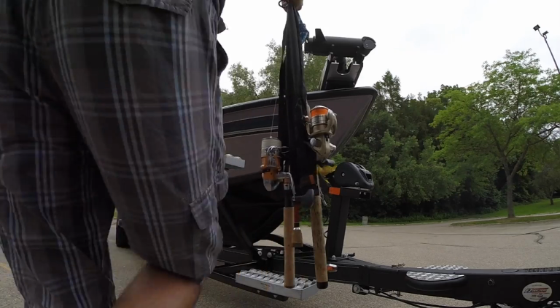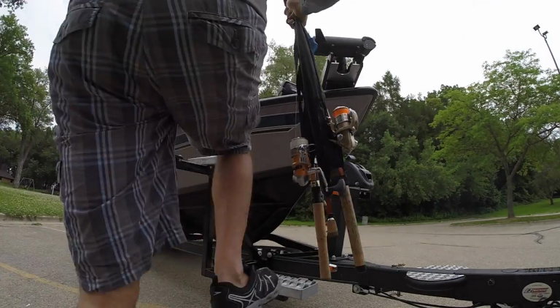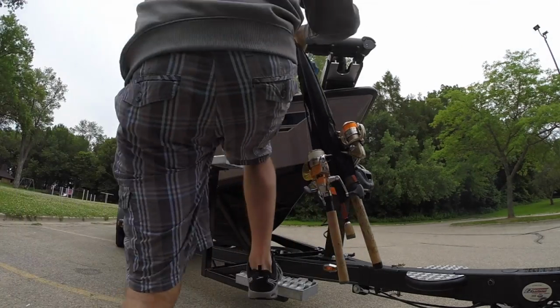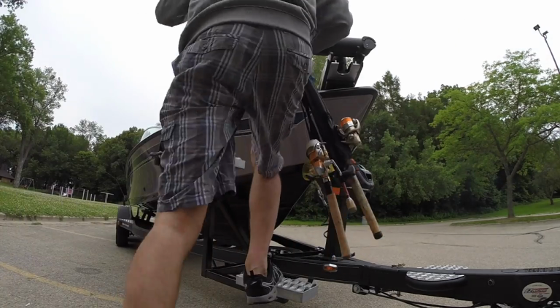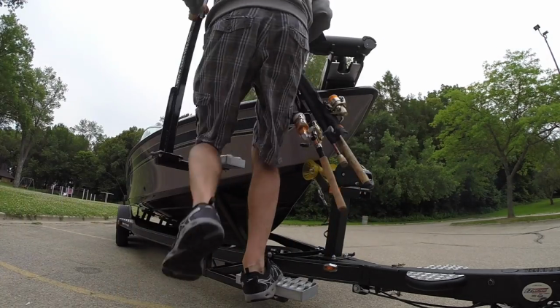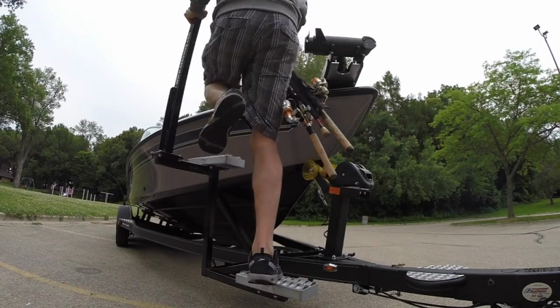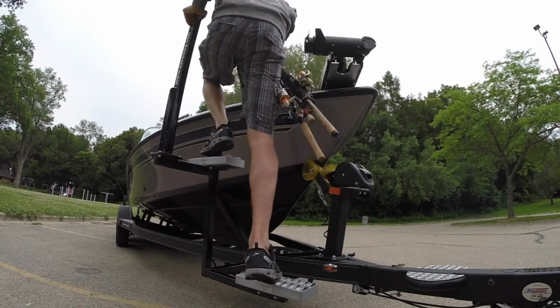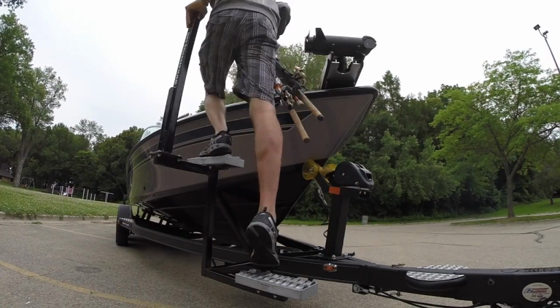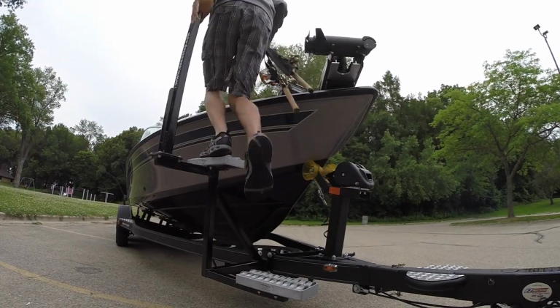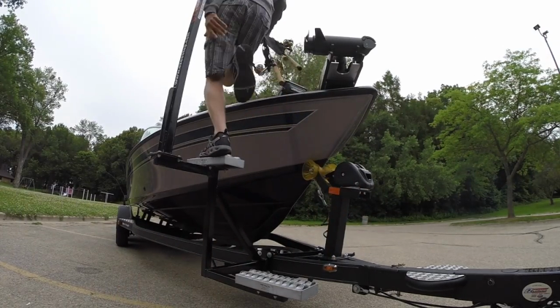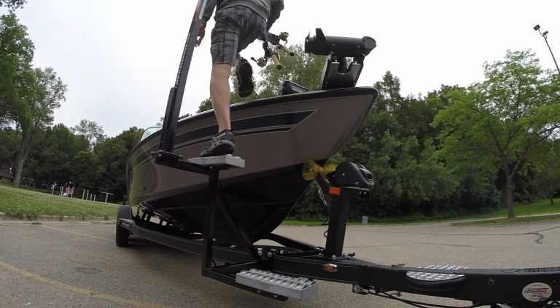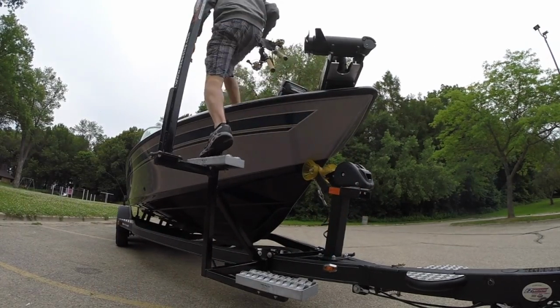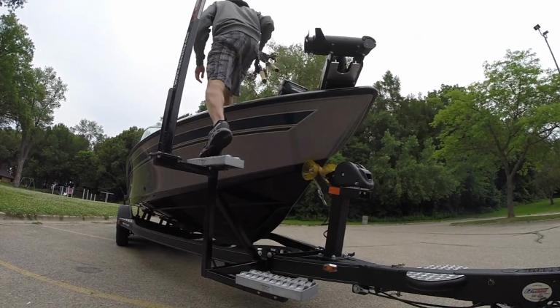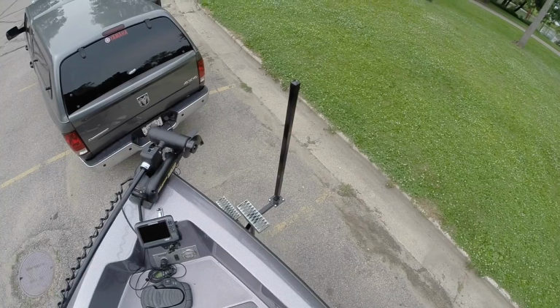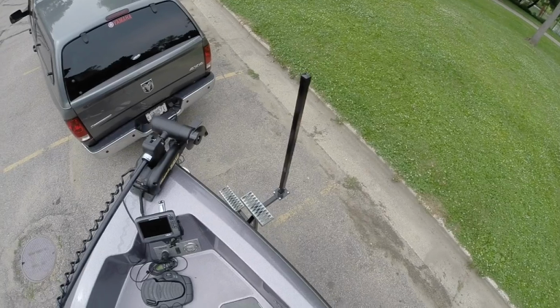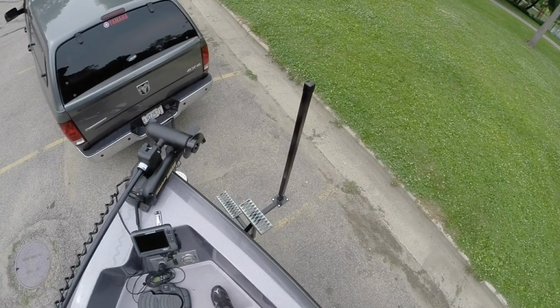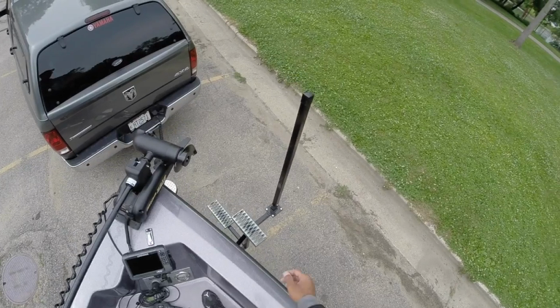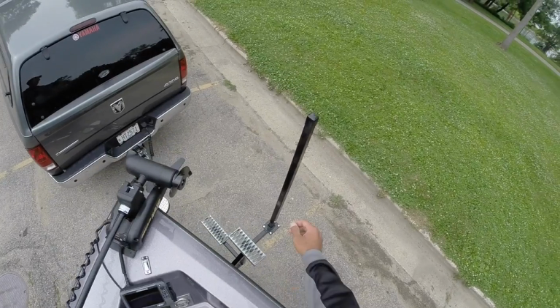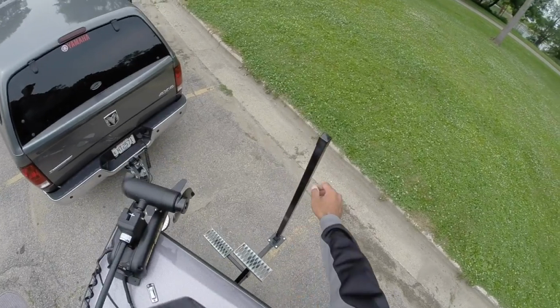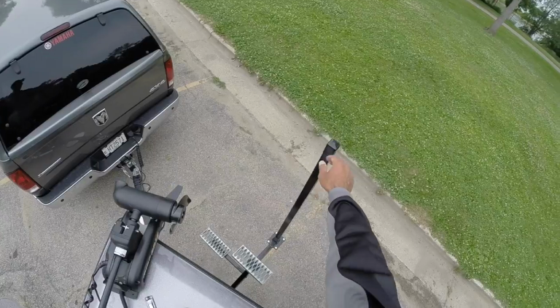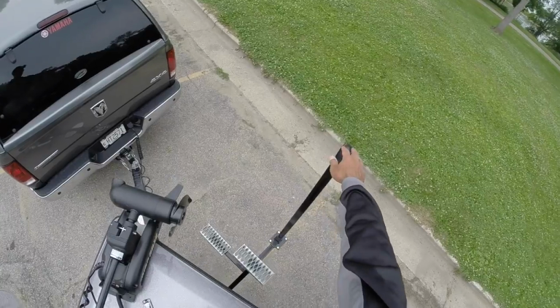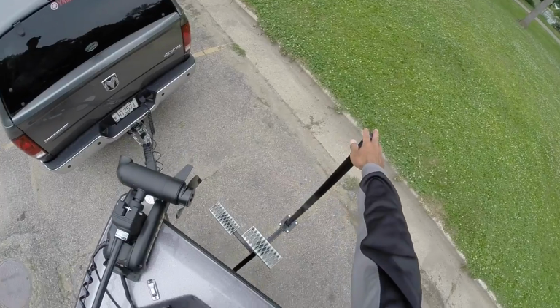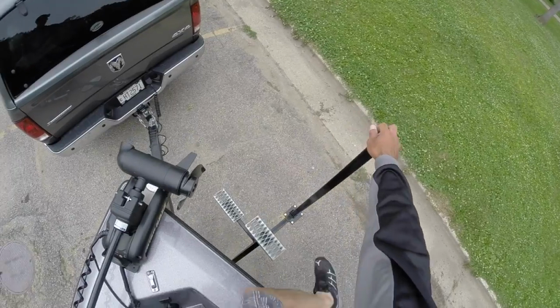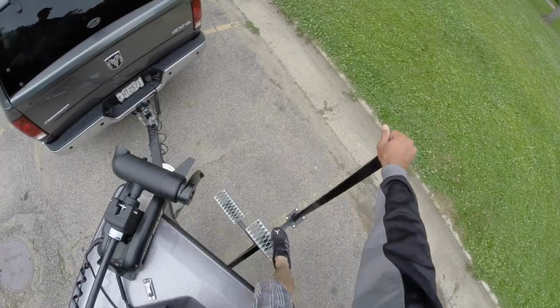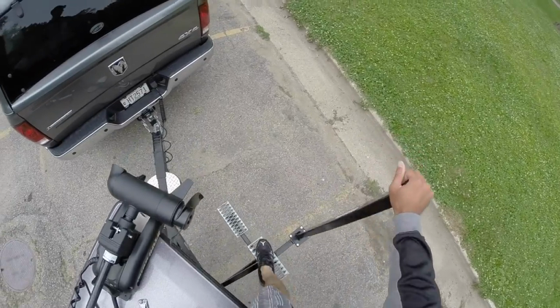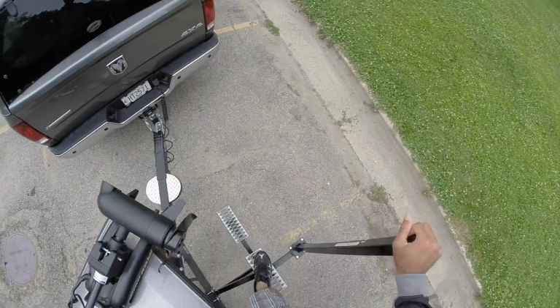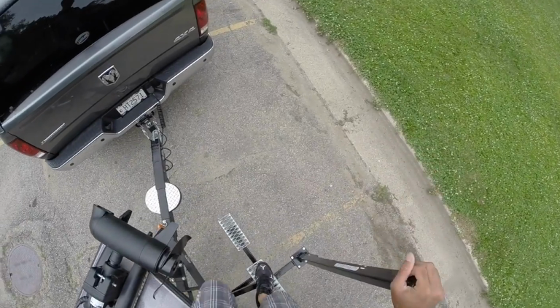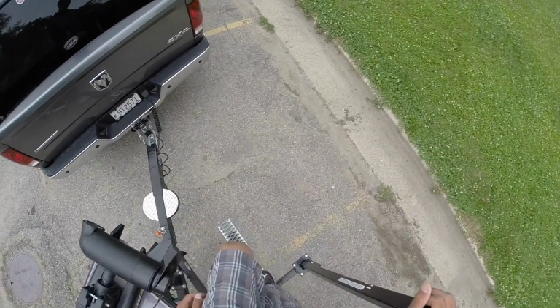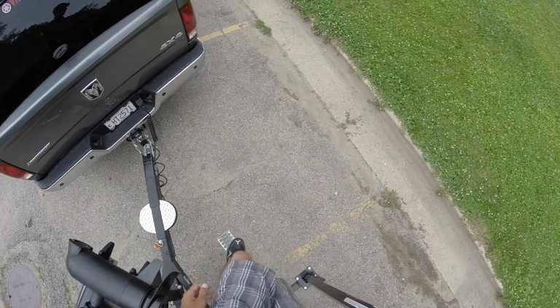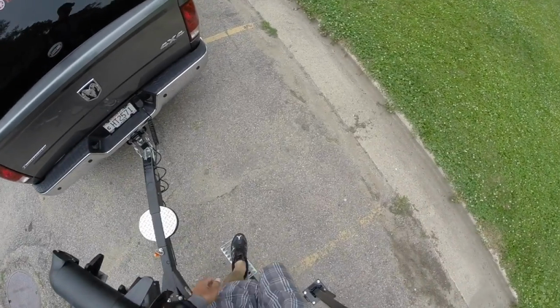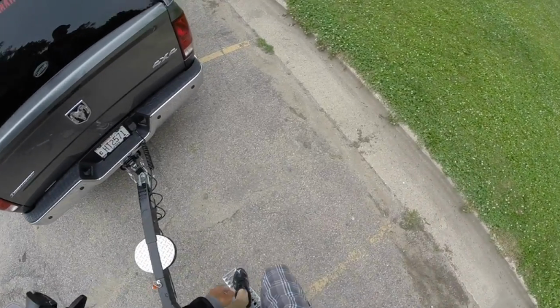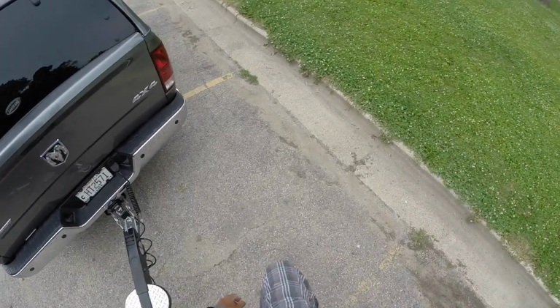Another option is our grab pole. It adds additional balance while entering or exiting a boat.